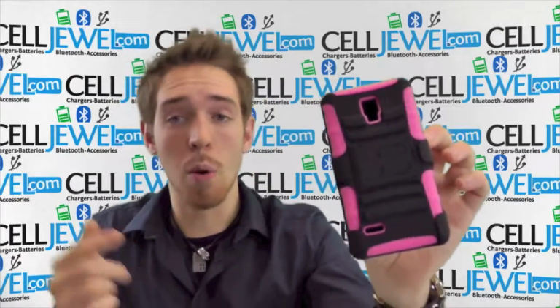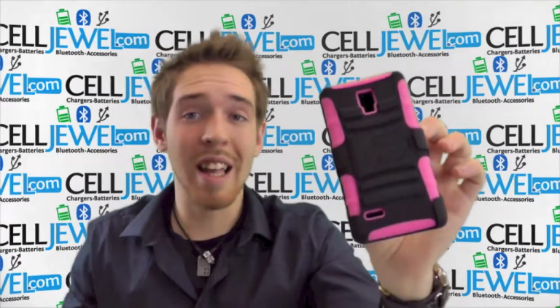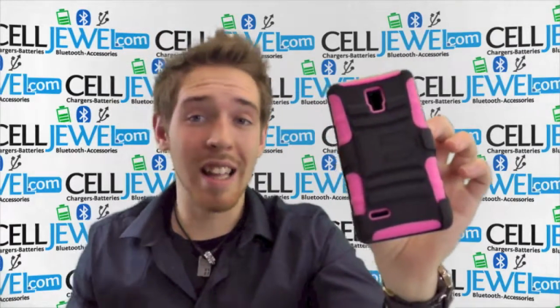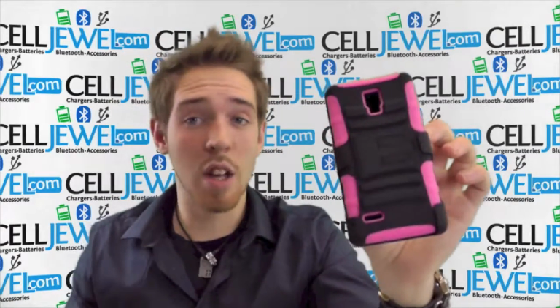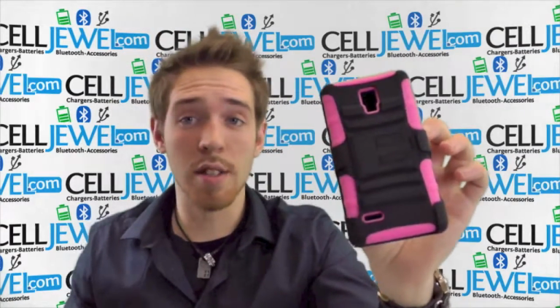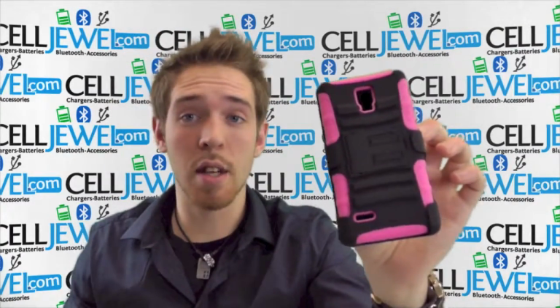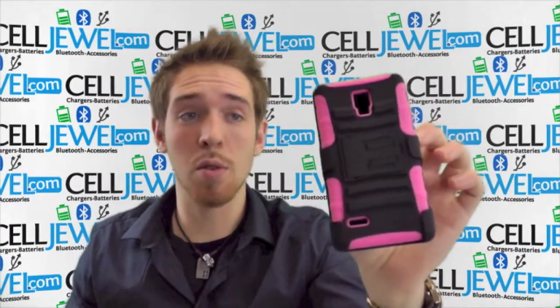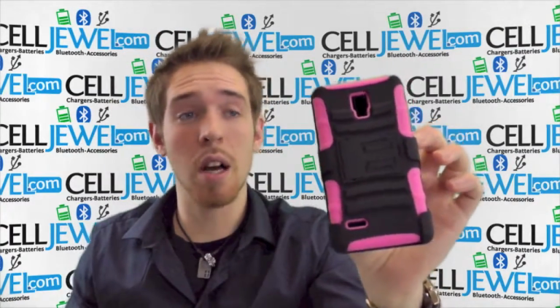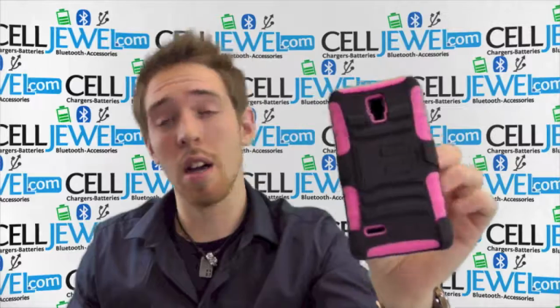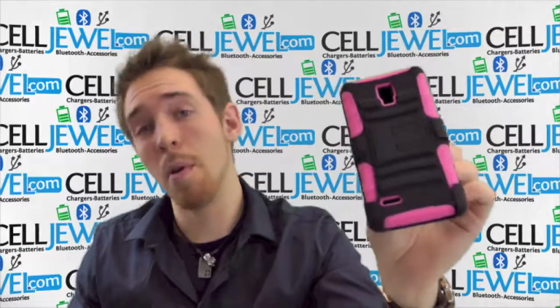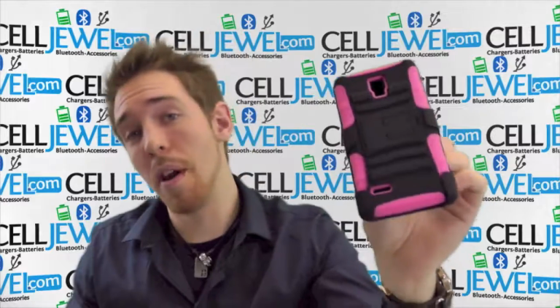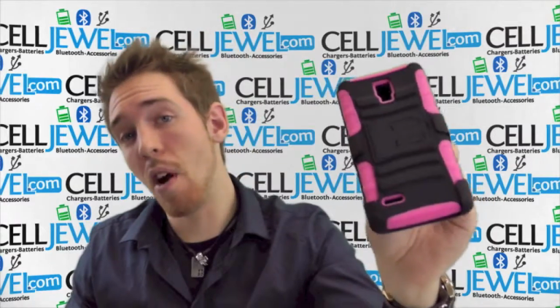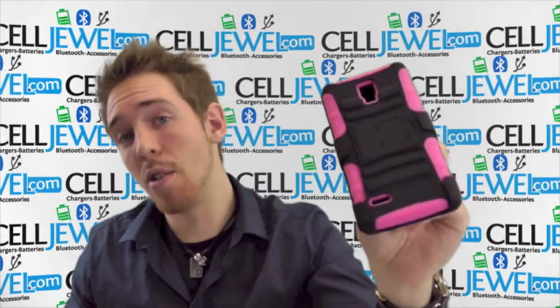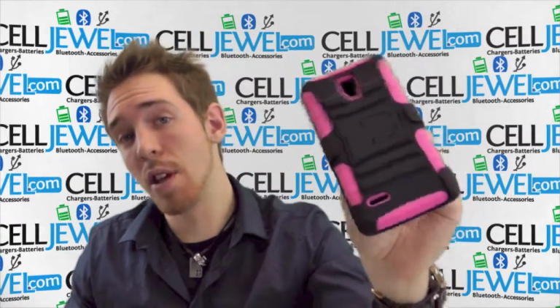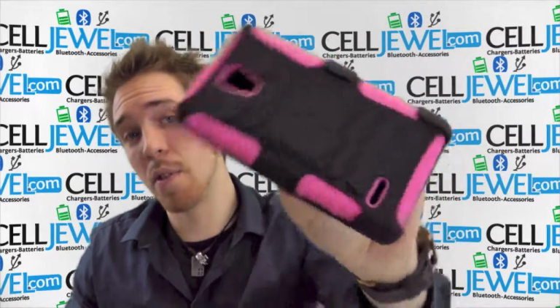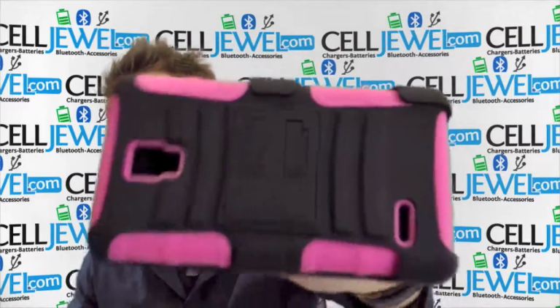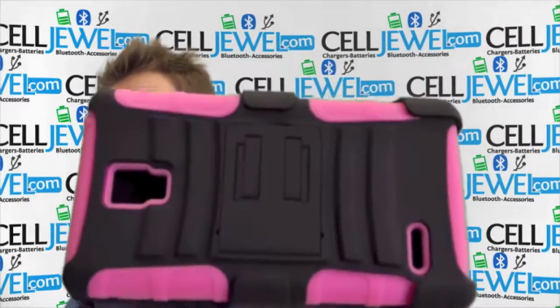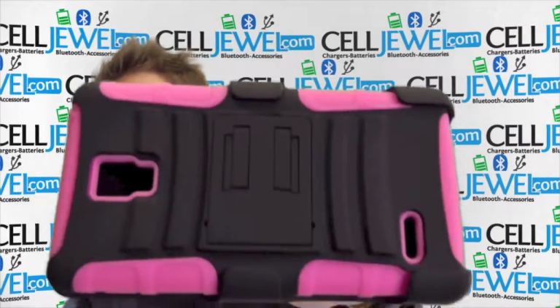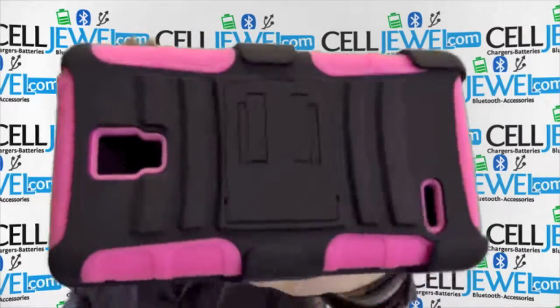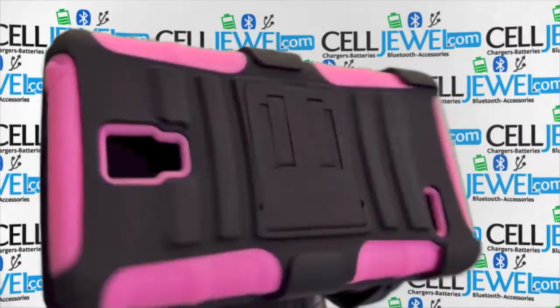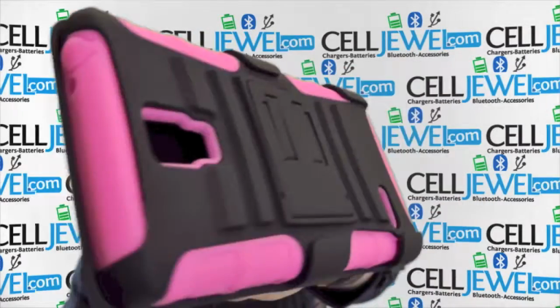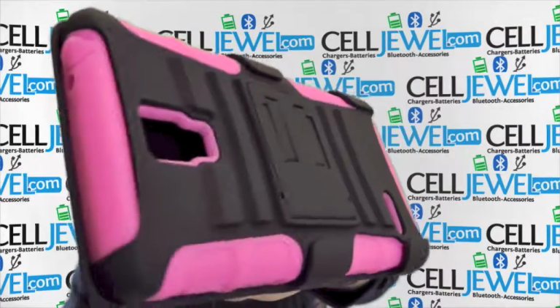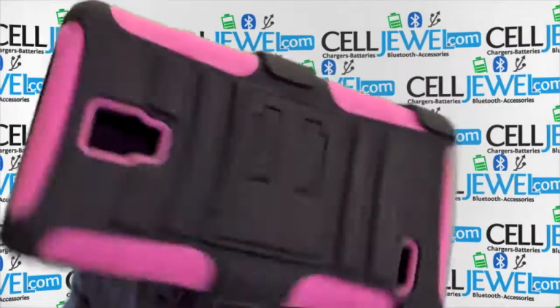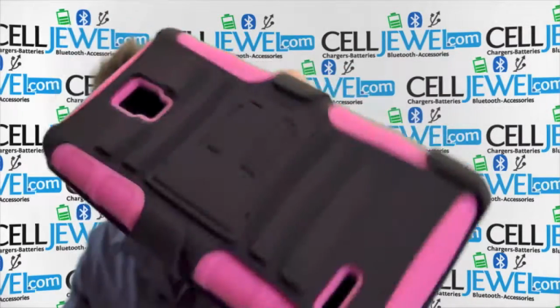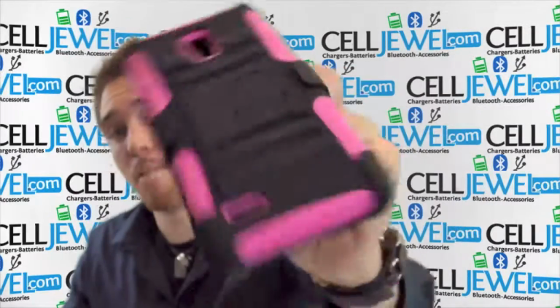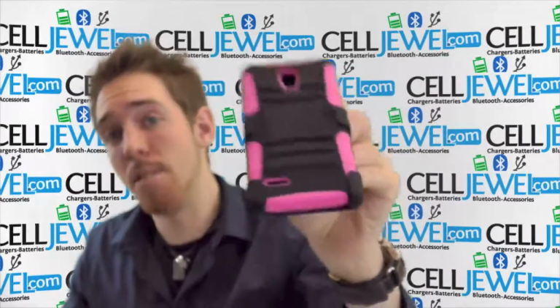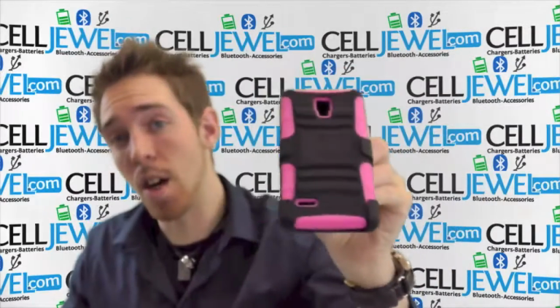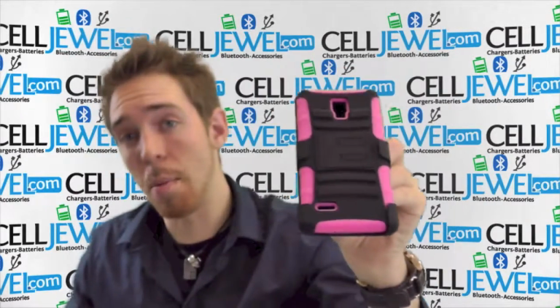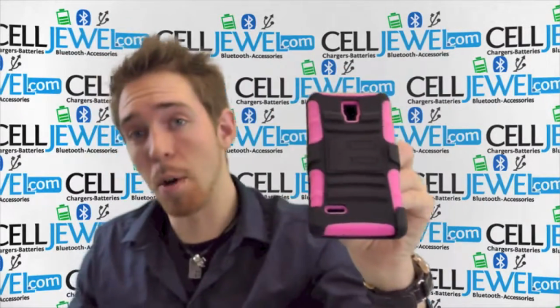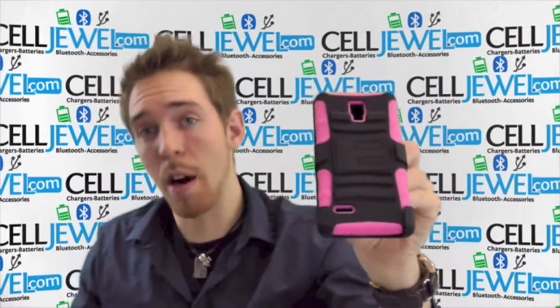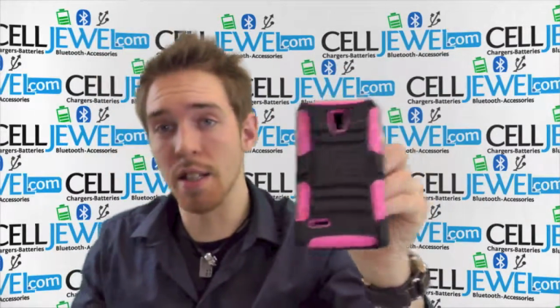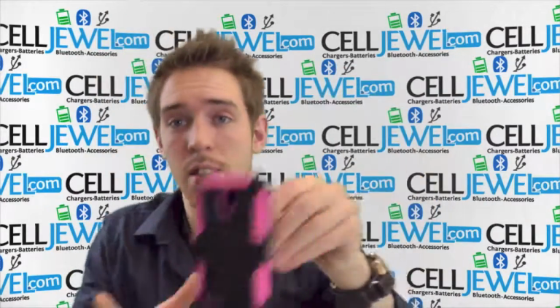So get this on sellduel.com. We have all your cell phone accessory needs and phenomenal prices.